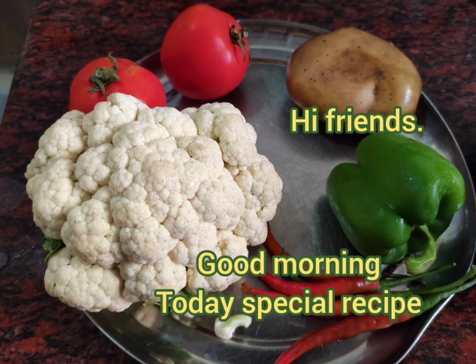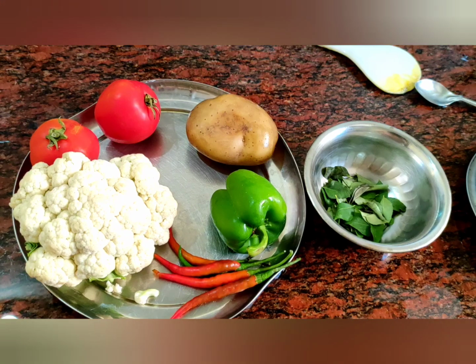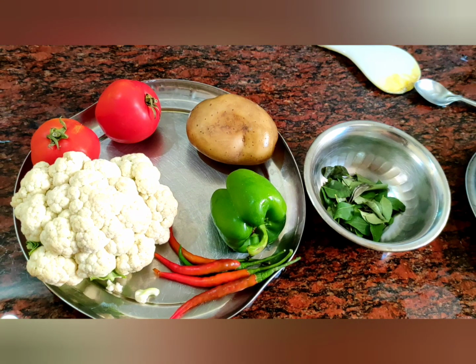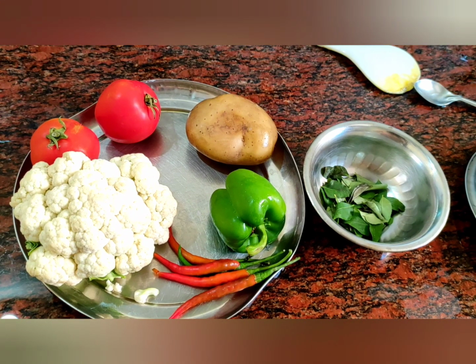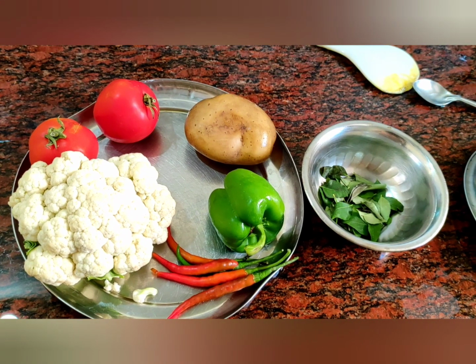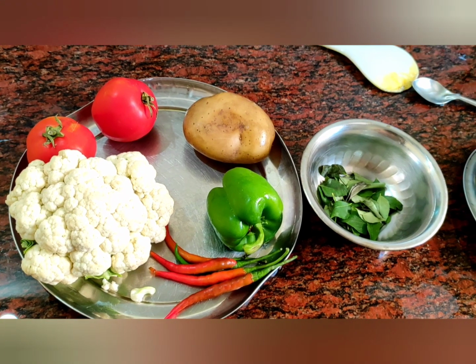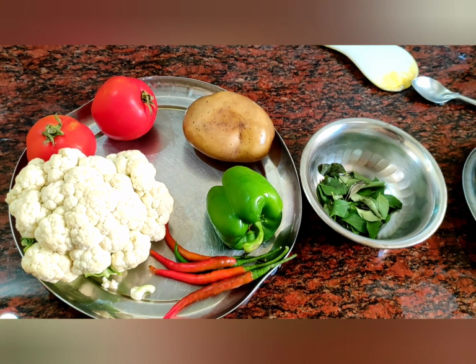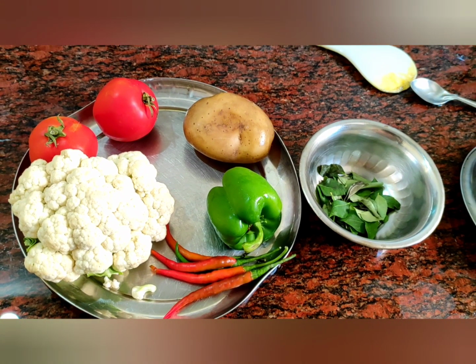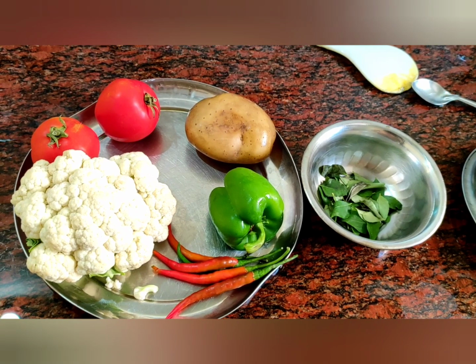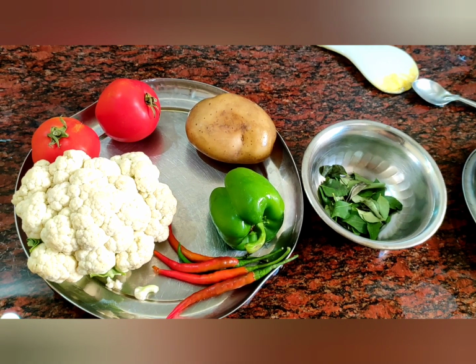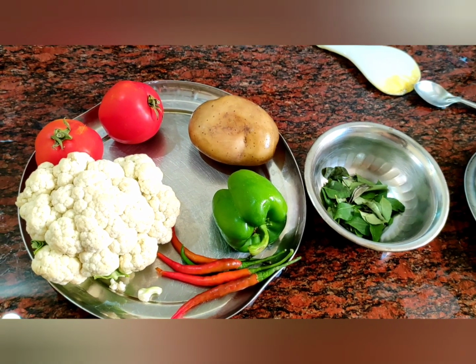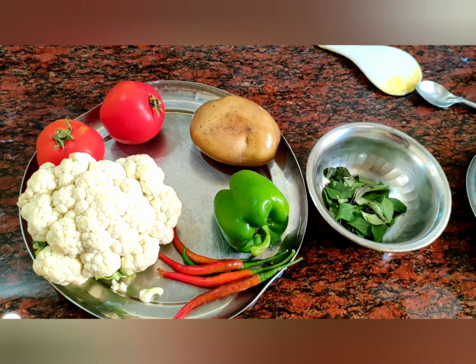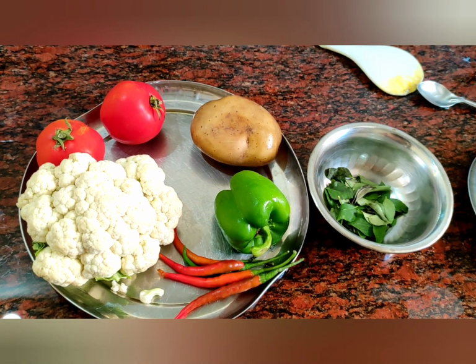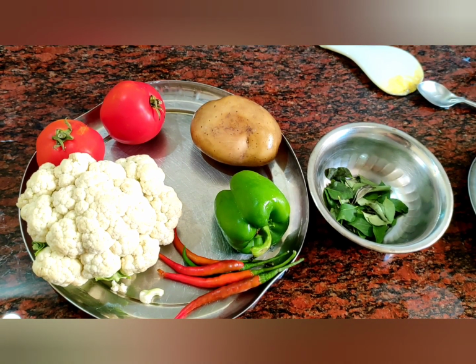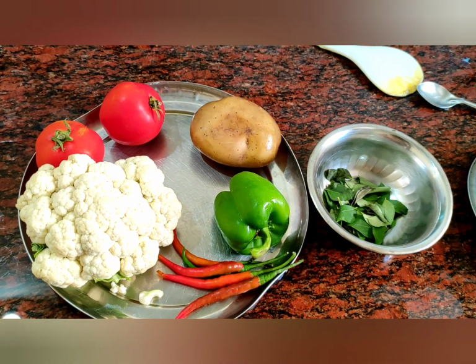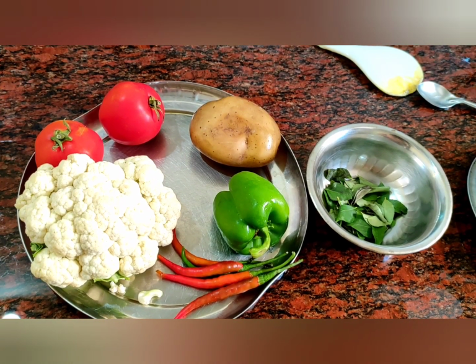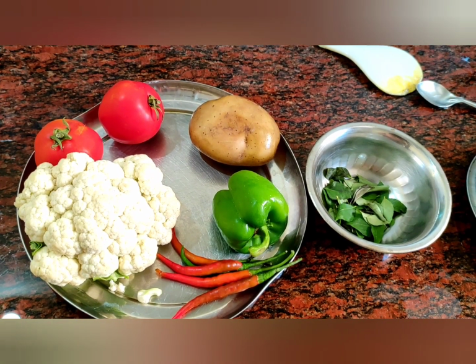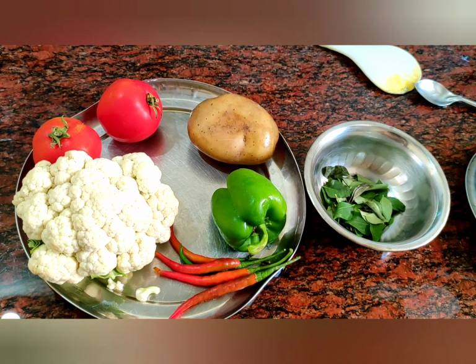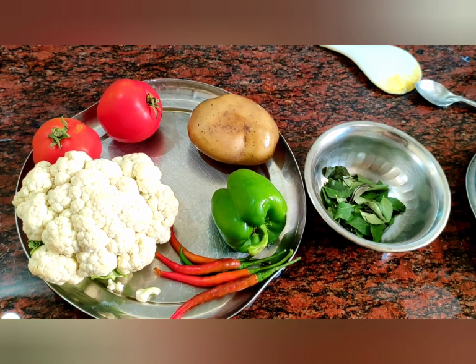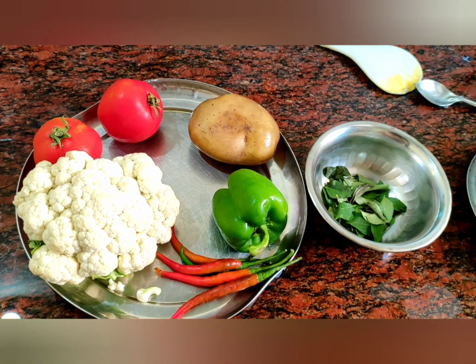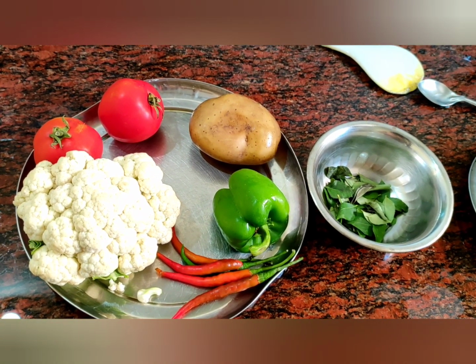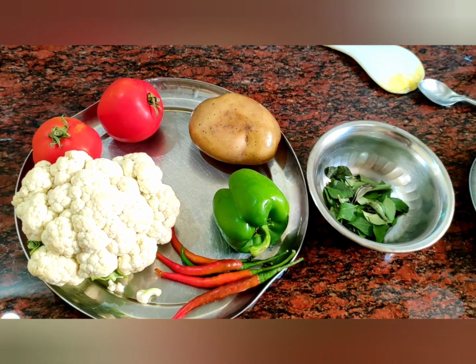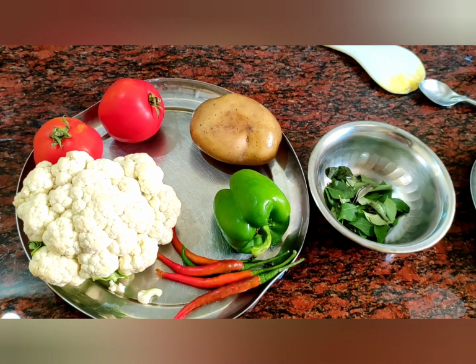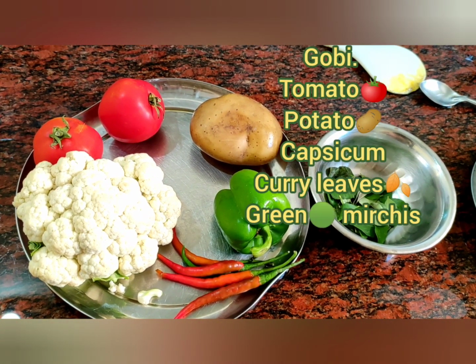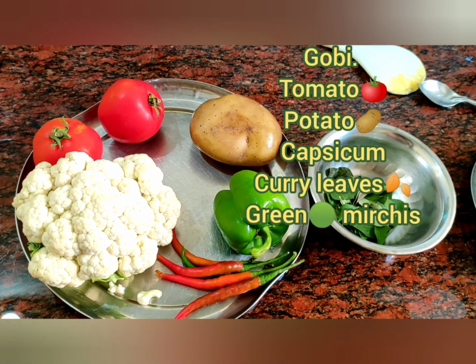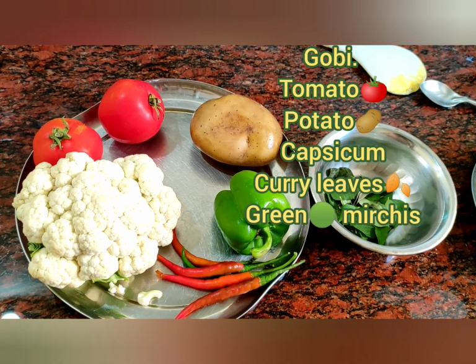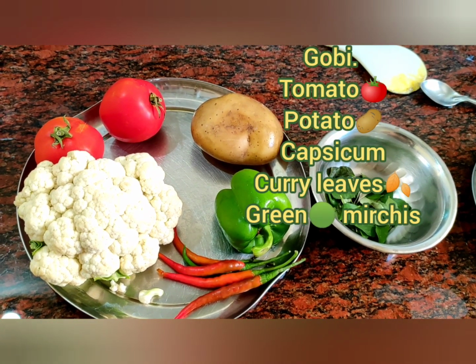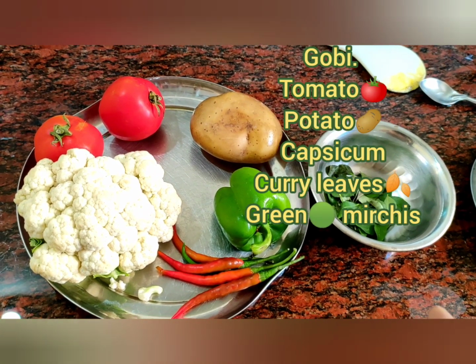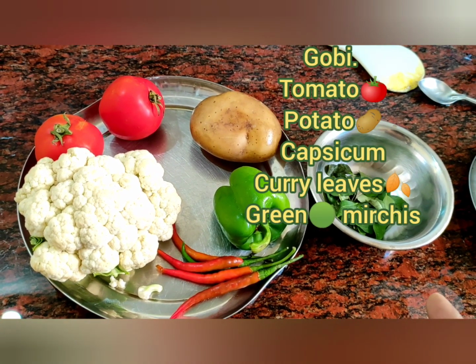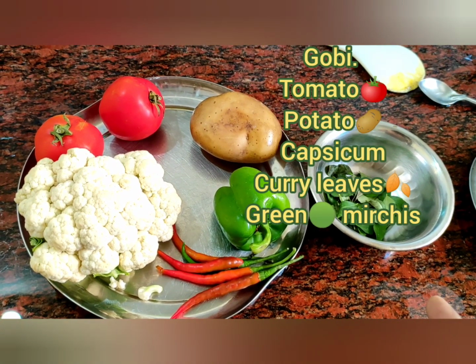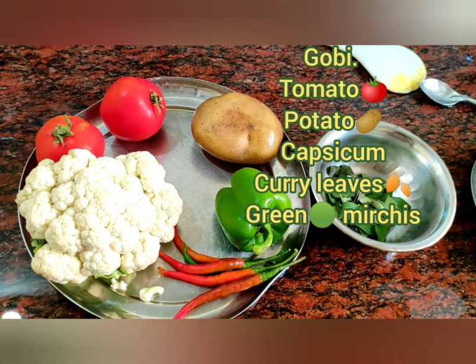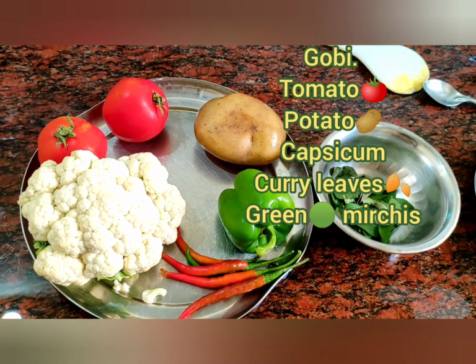Good morning friends. Today is special. Gobi, tomato, alou, capsicum, curry leaves.